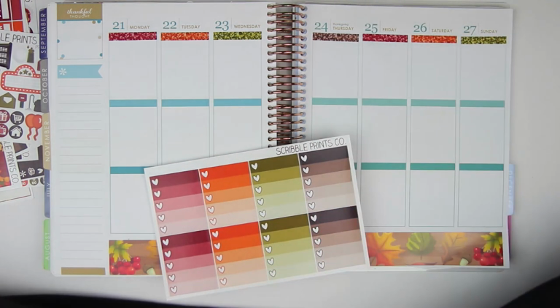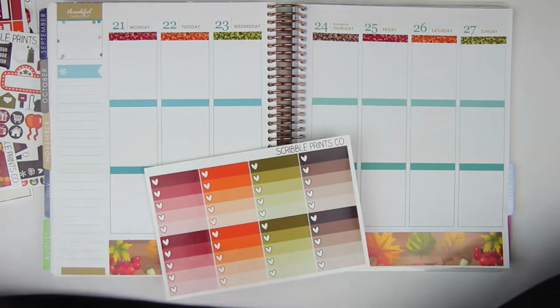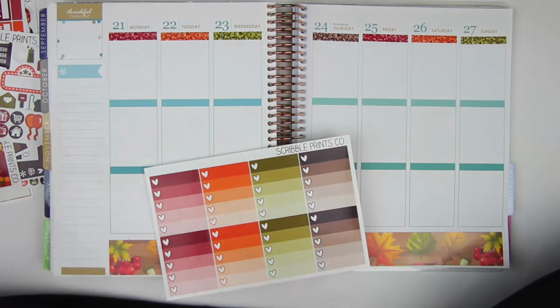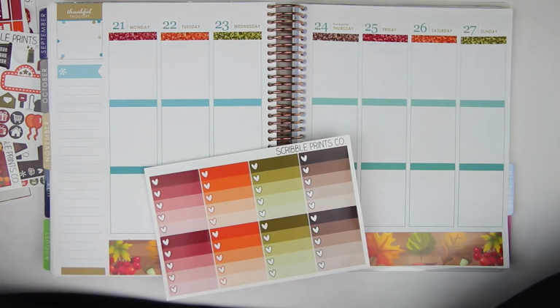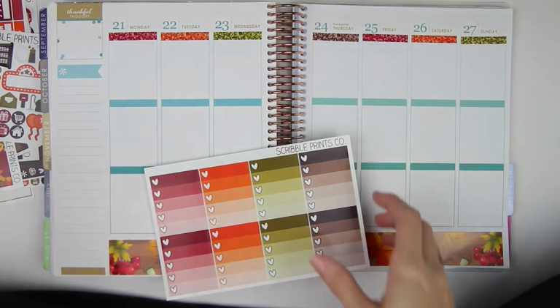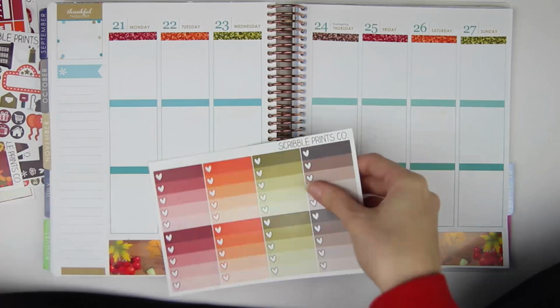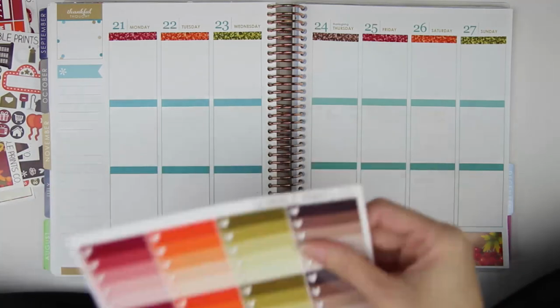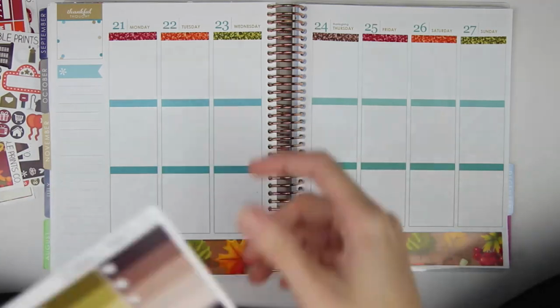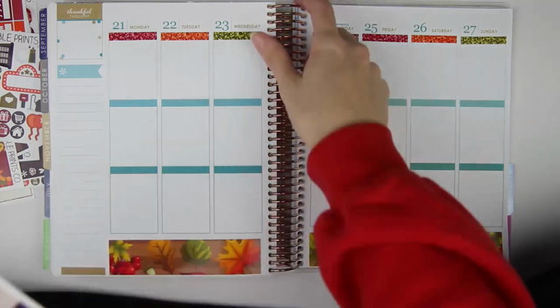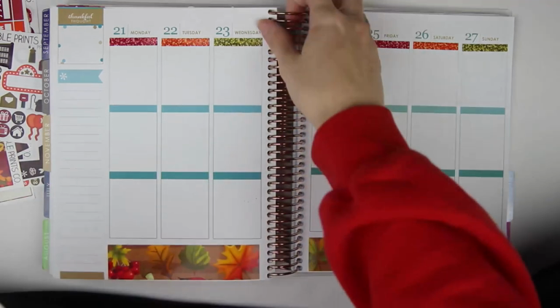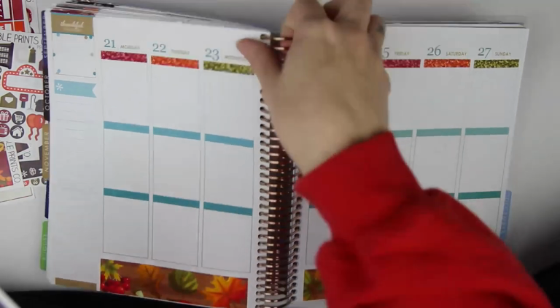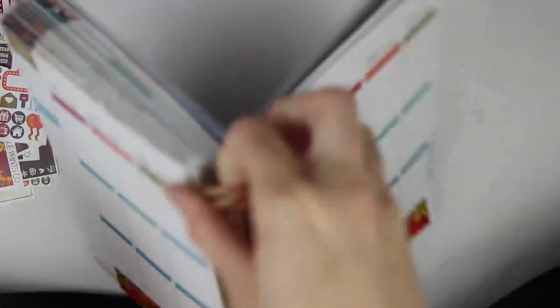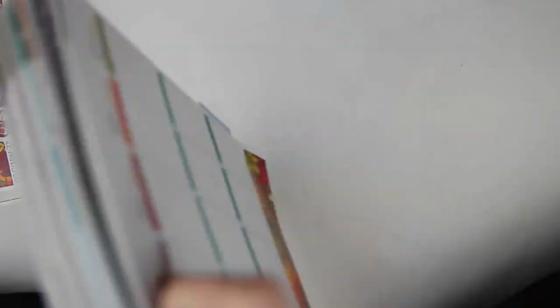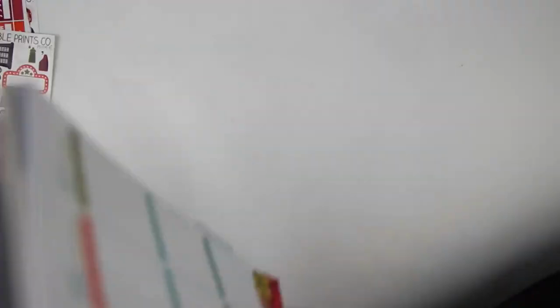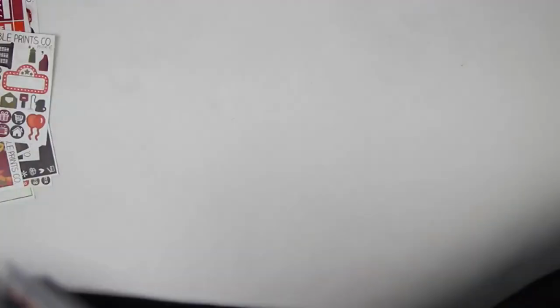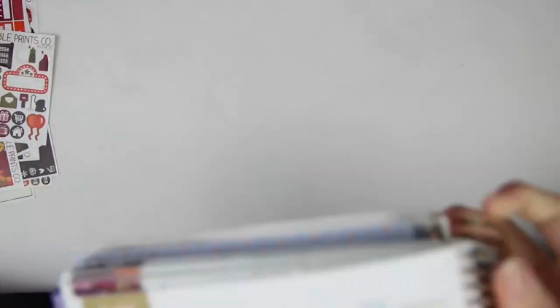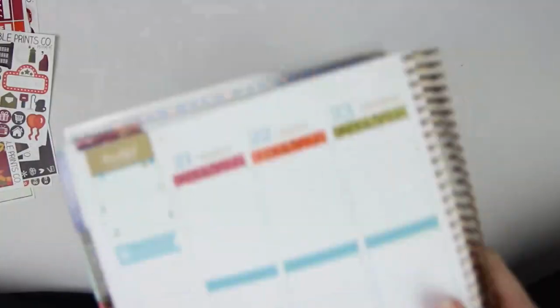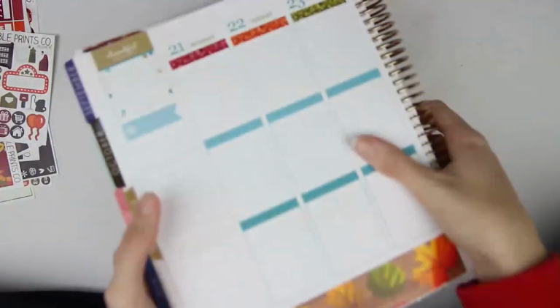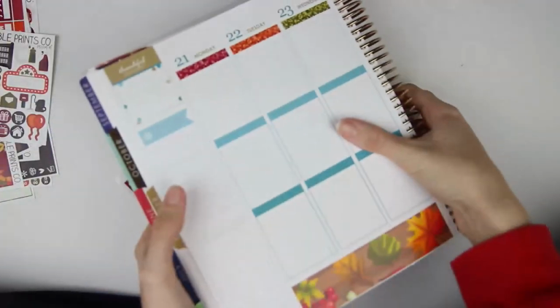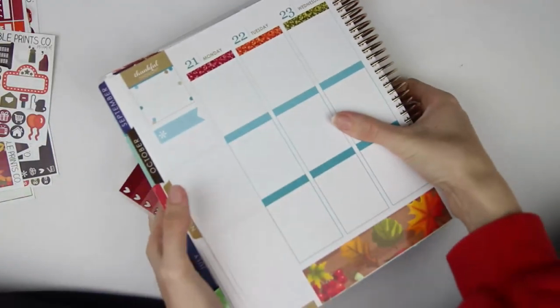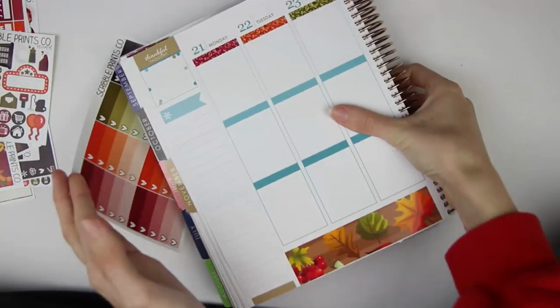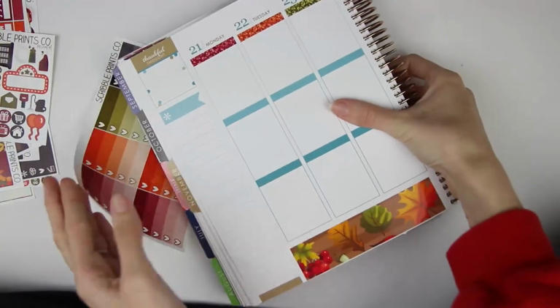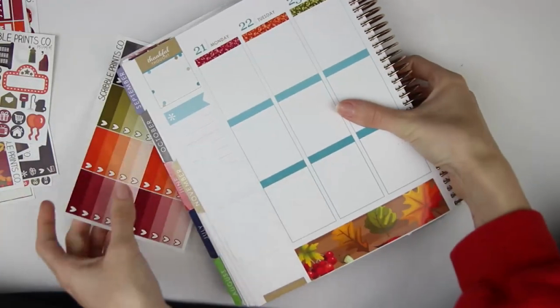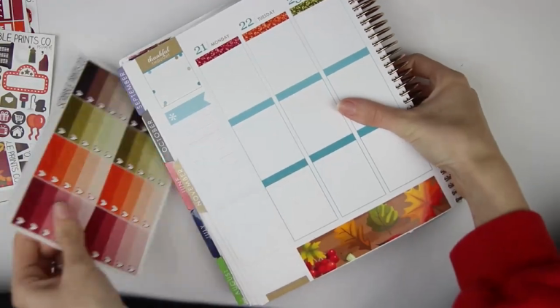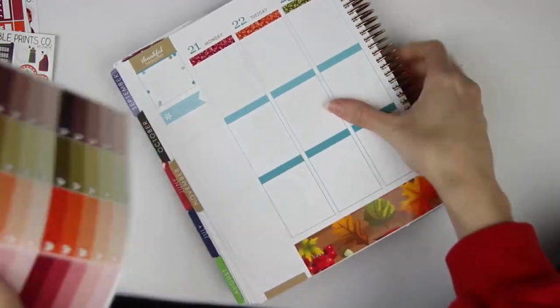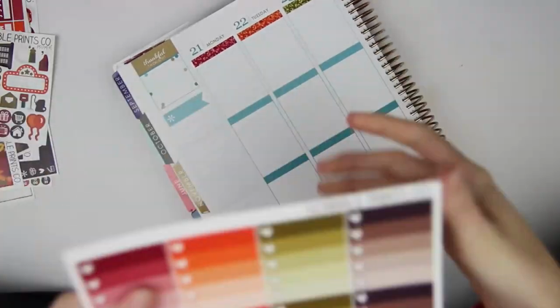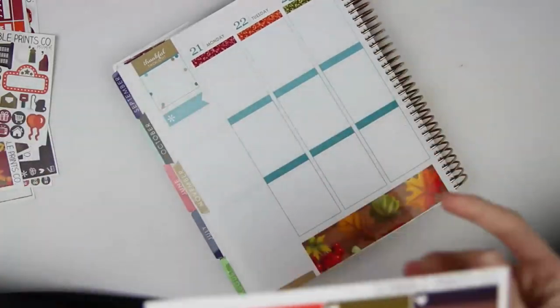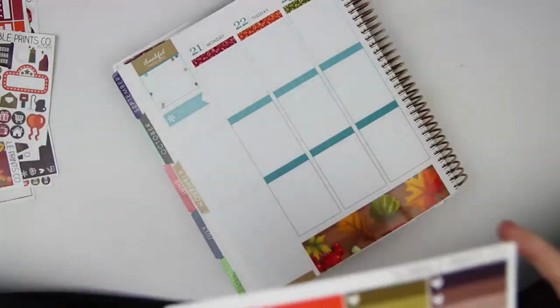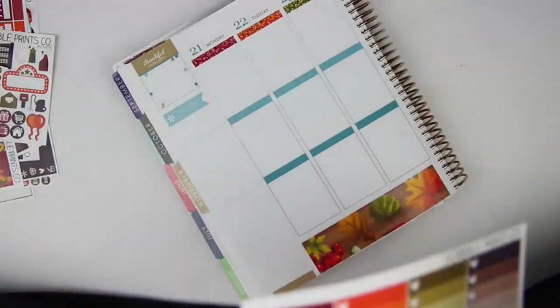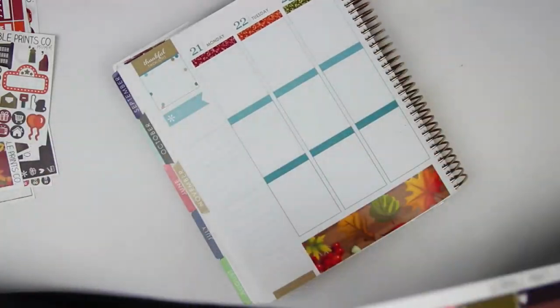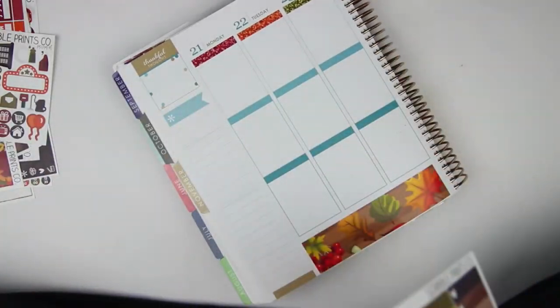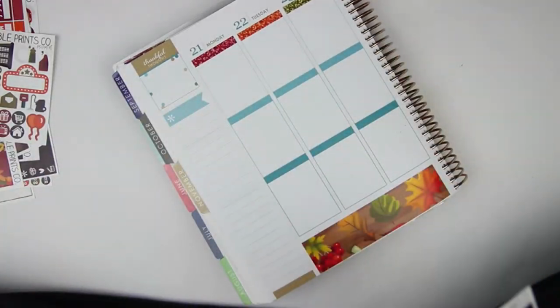Let's go ahead and put in all of the ombre heart check boxes as well, just to have those in.